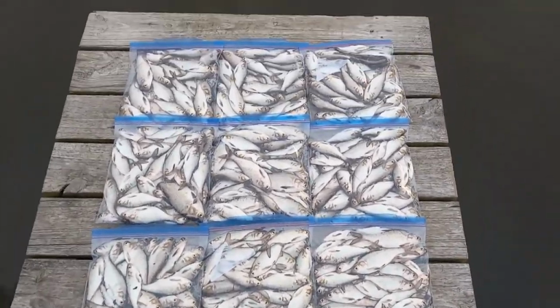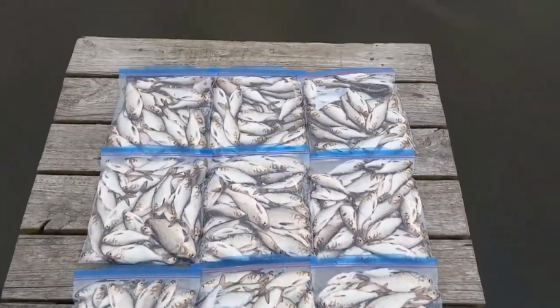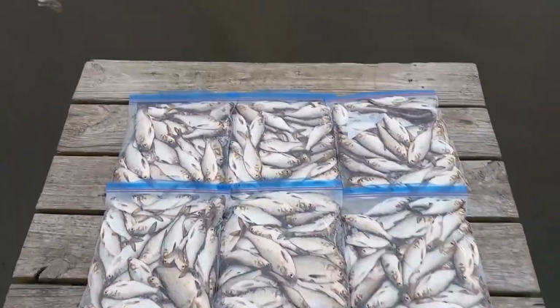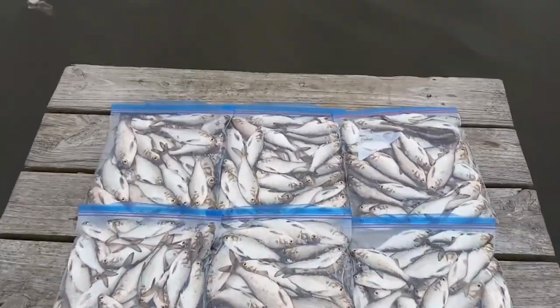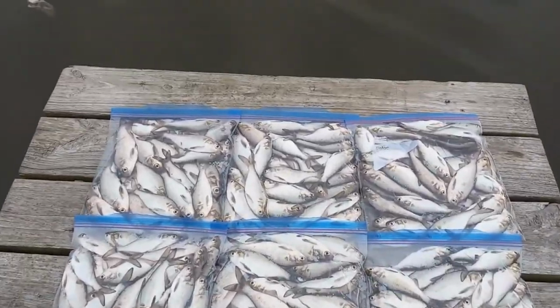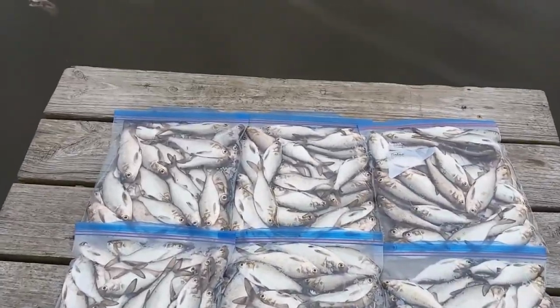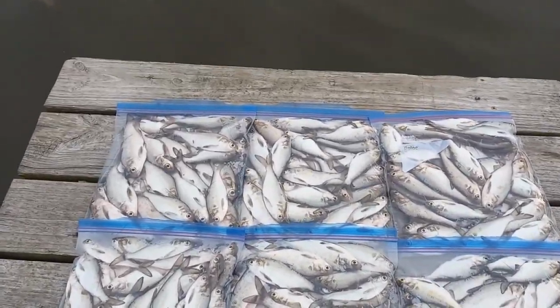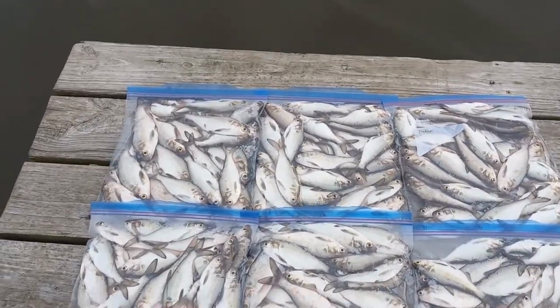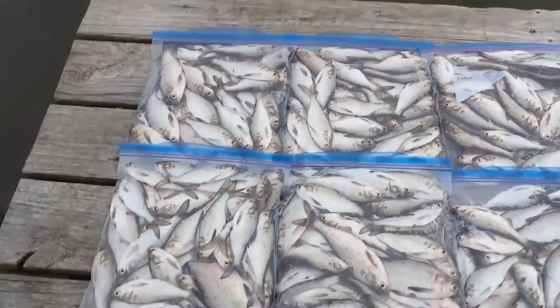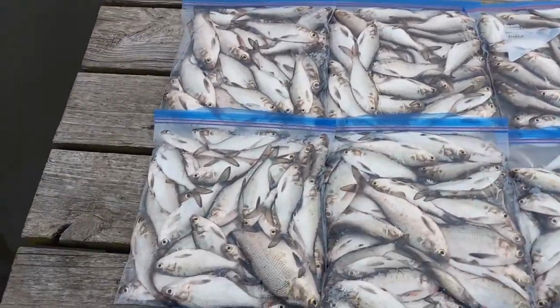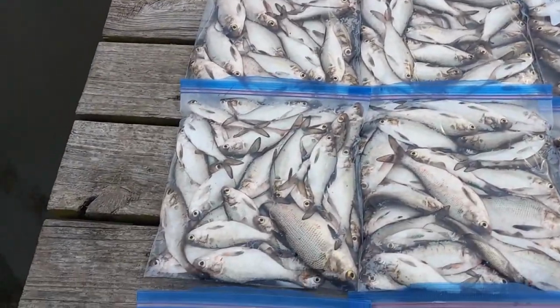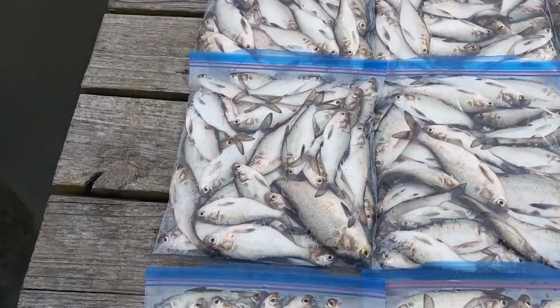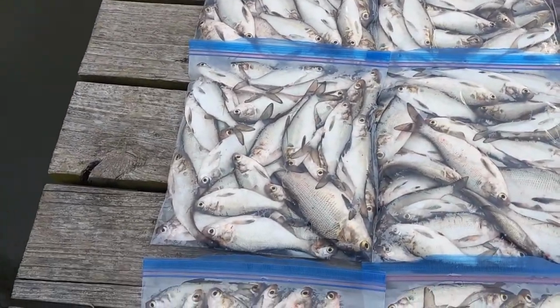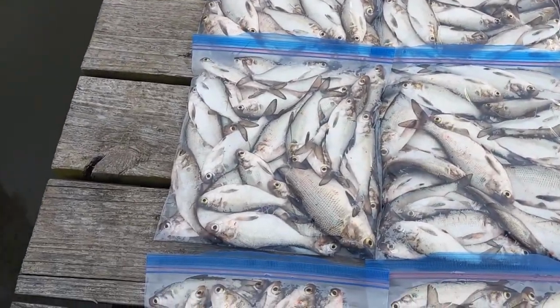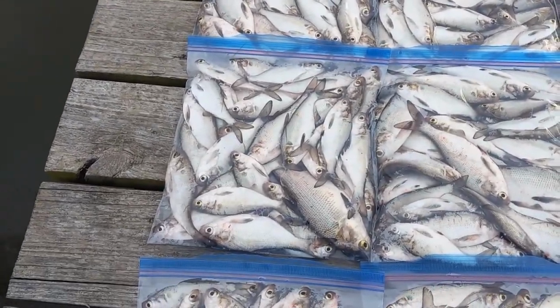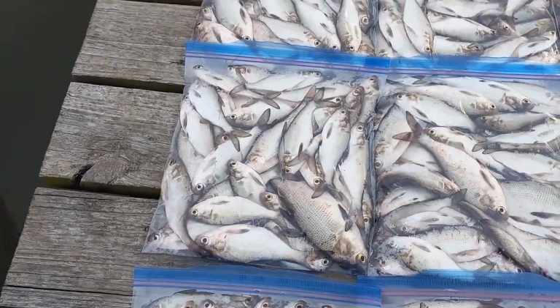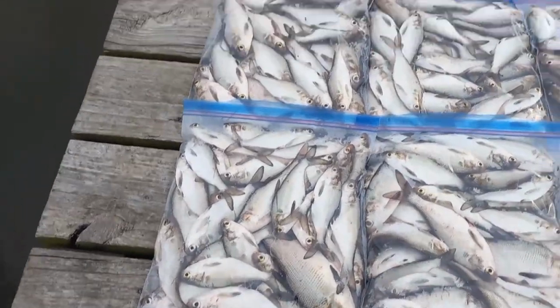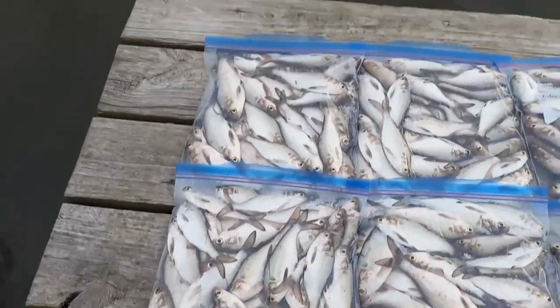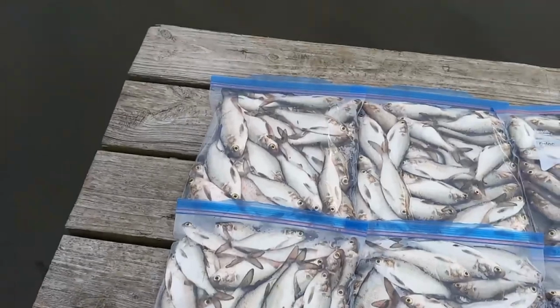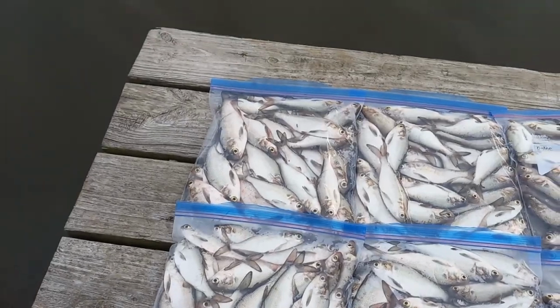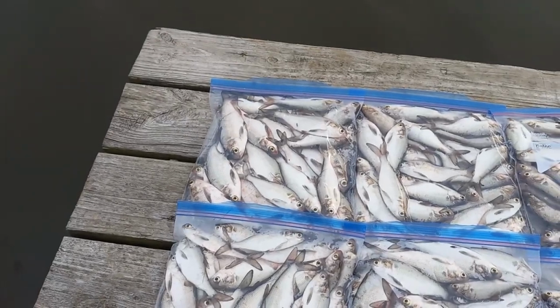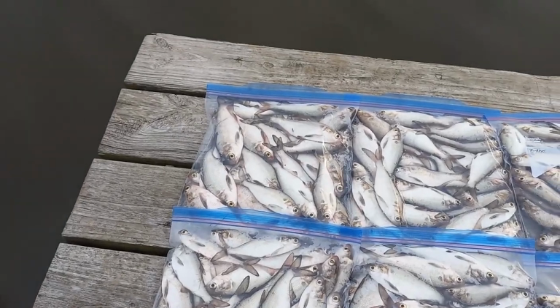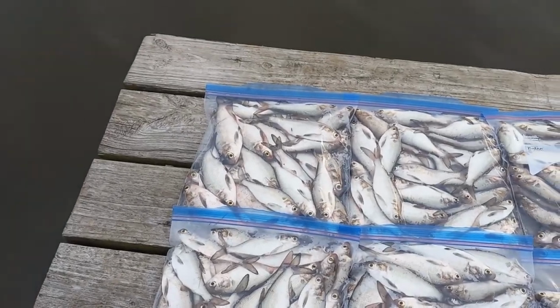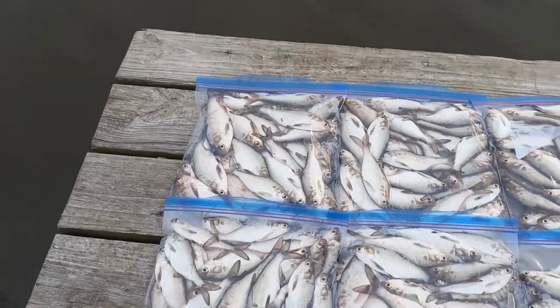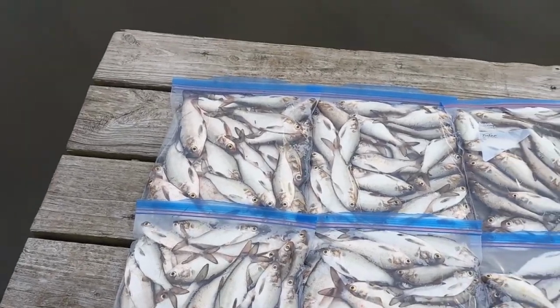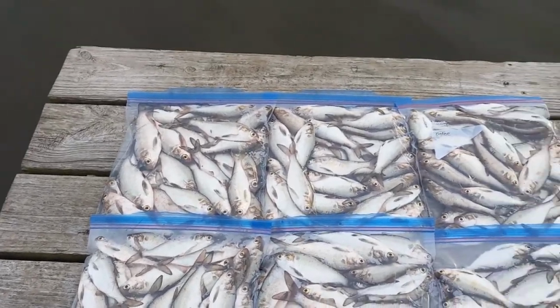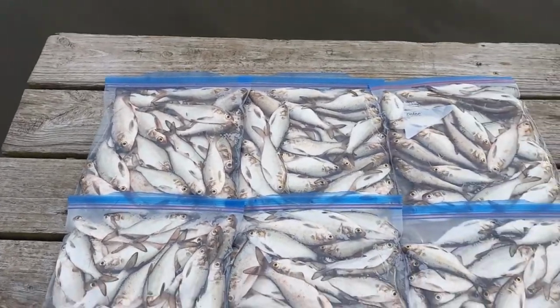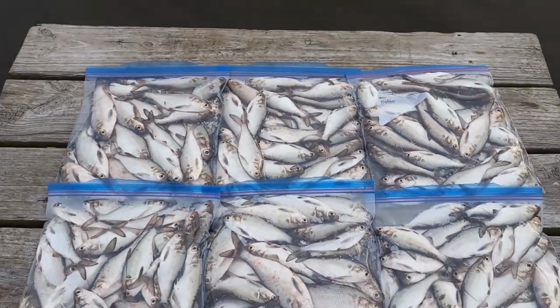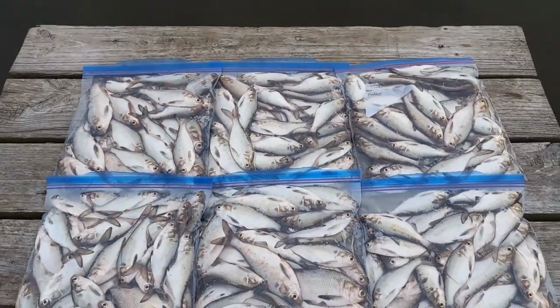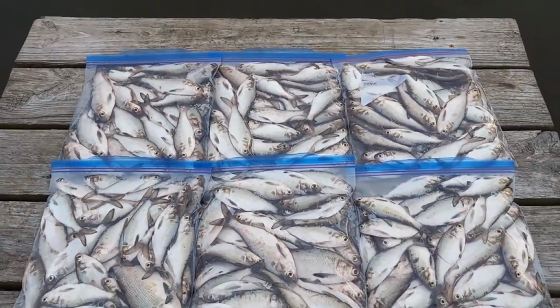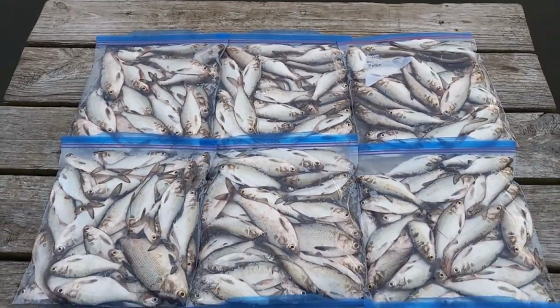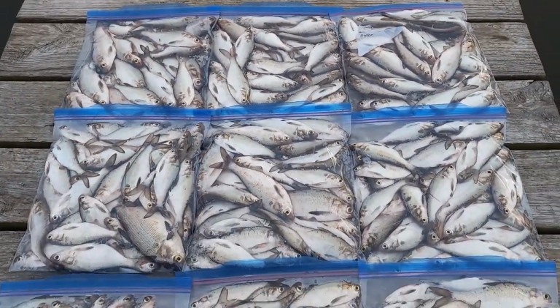Look at this bait right here — finding bait in extremely cold temperatures, that's what you call catfish candy everybody. You can't ask for better pieces of bait. Look at the size of some of these shads in these bags — they're big, very very big.